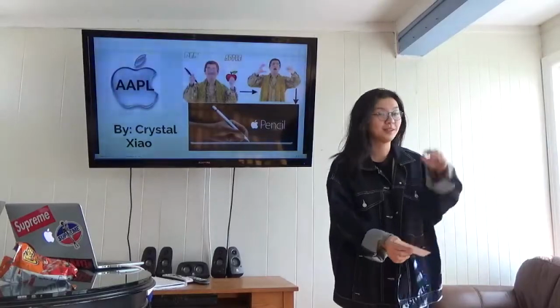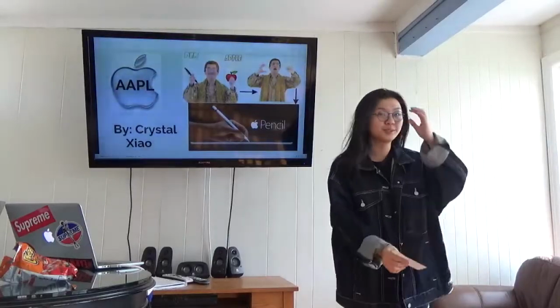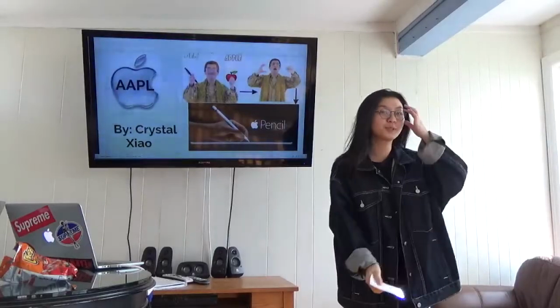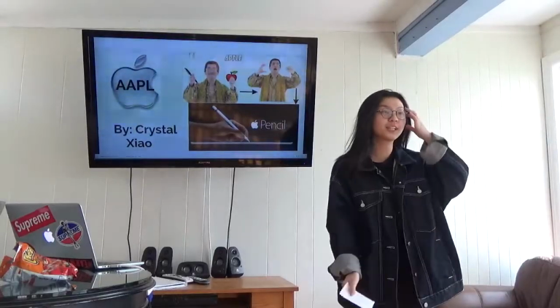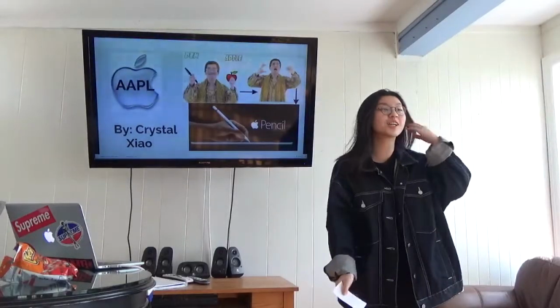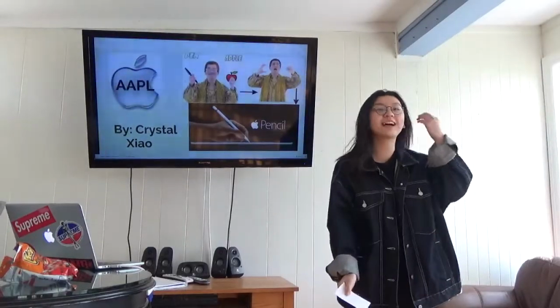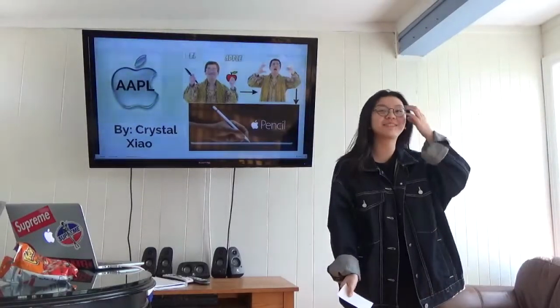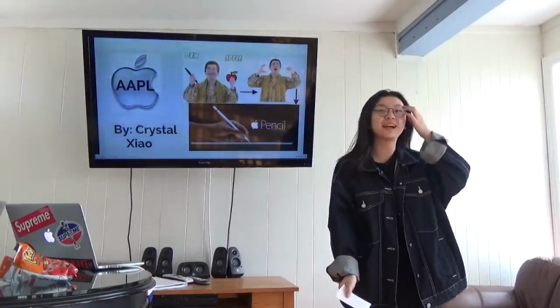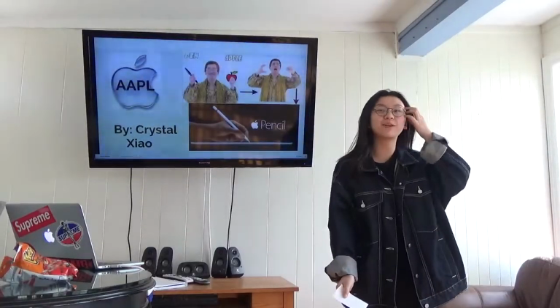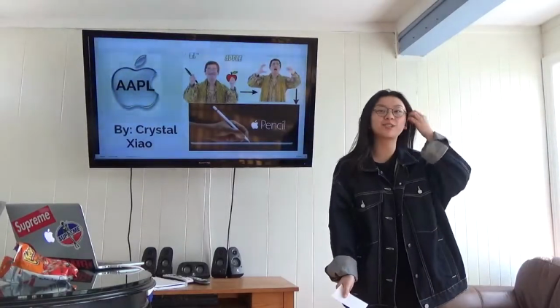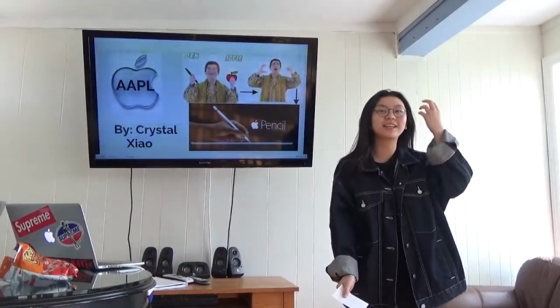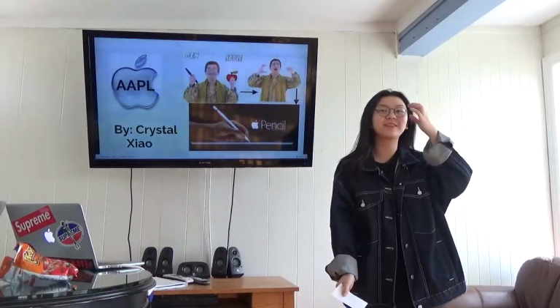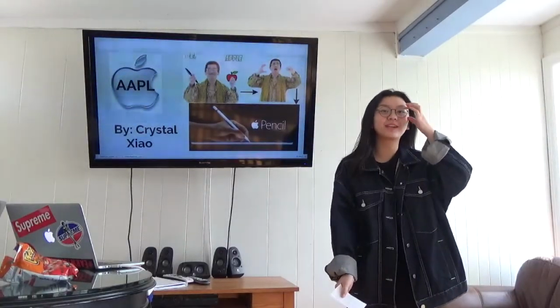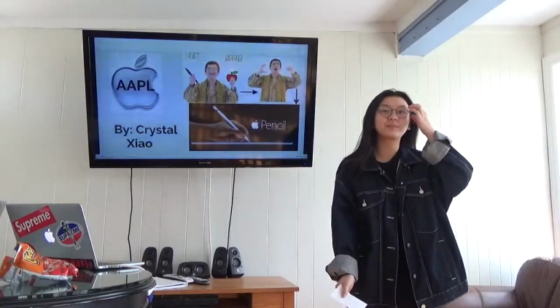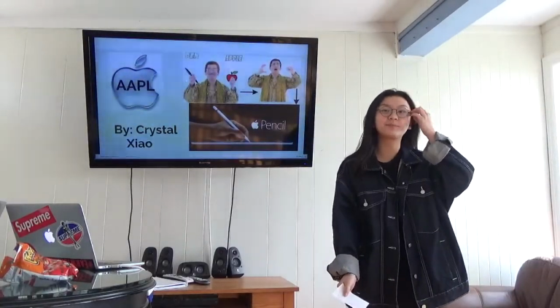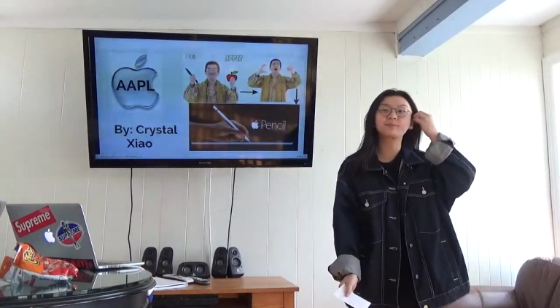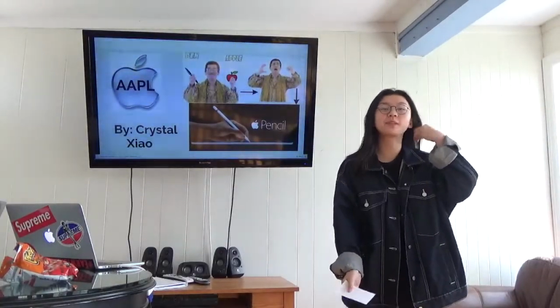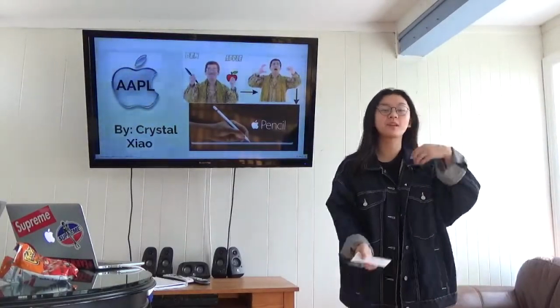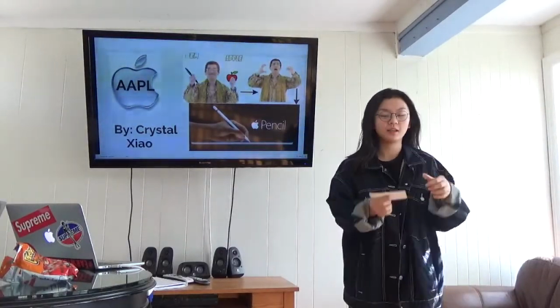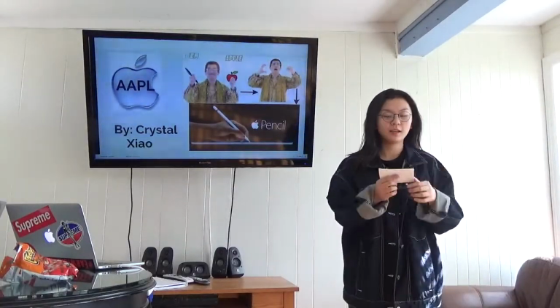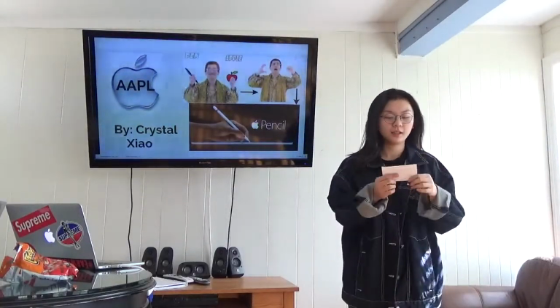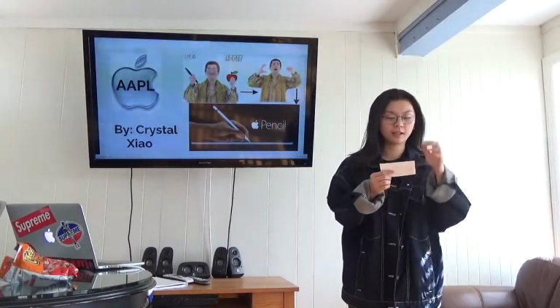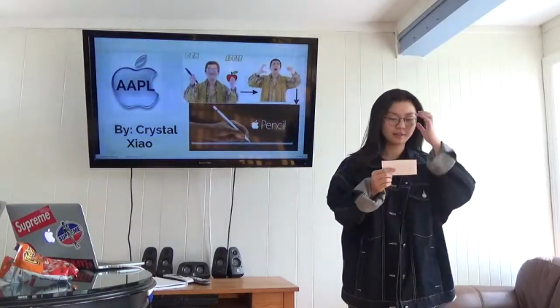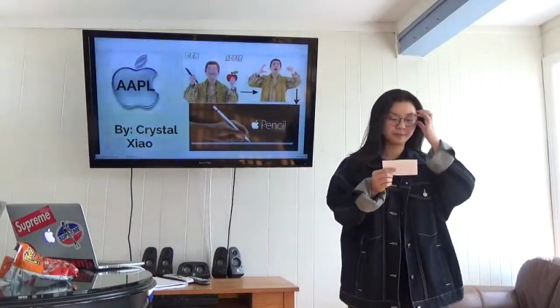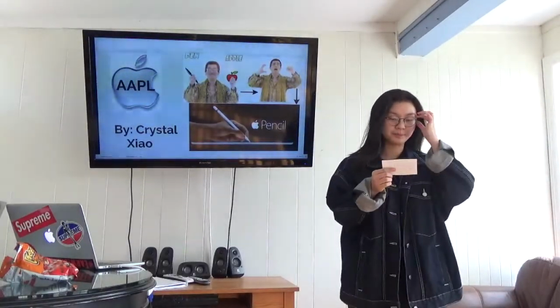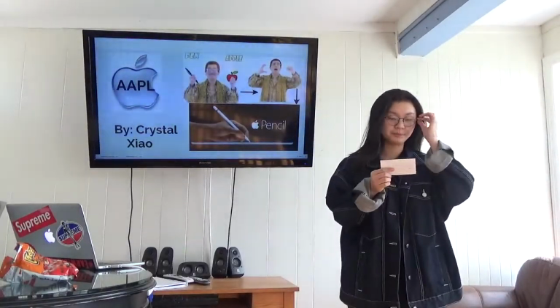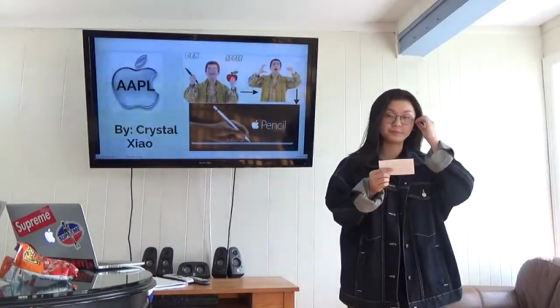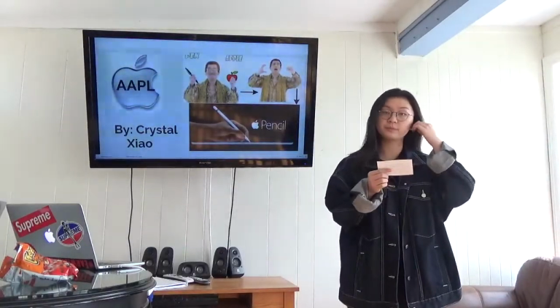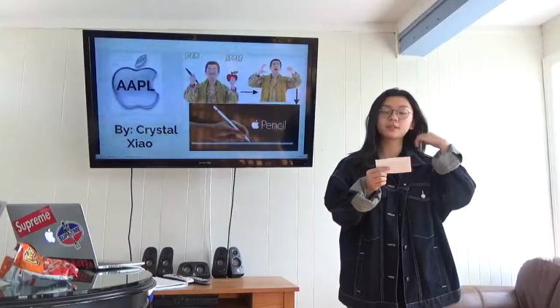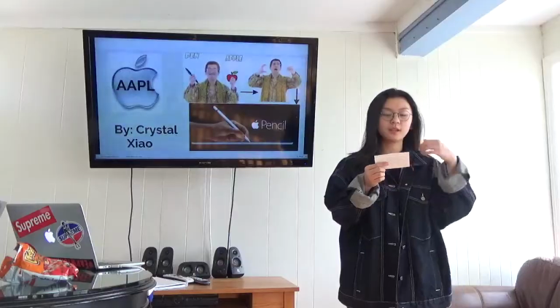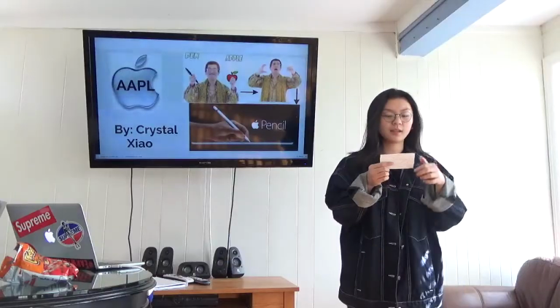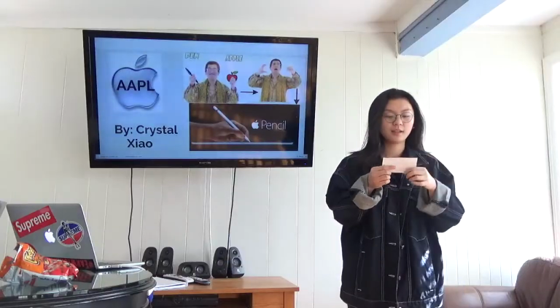Are we ready? Let's do it. John, are you ready?